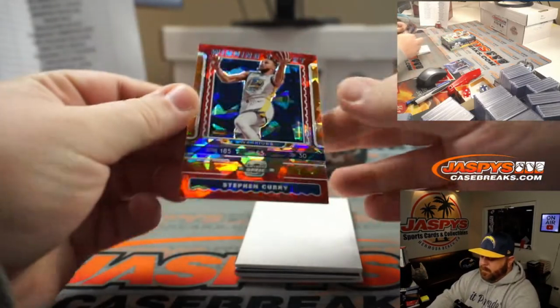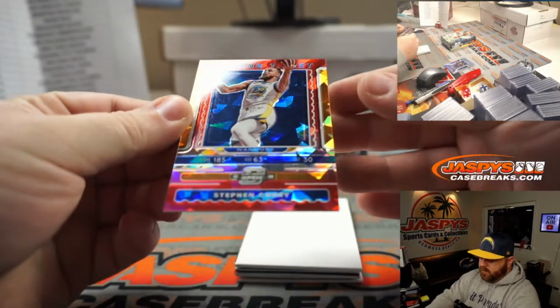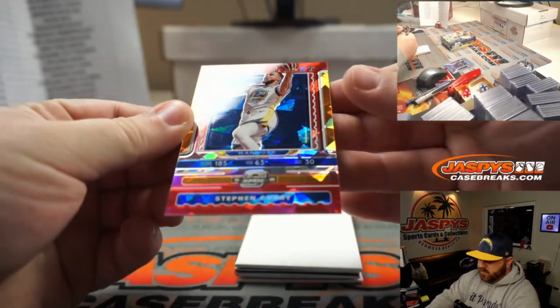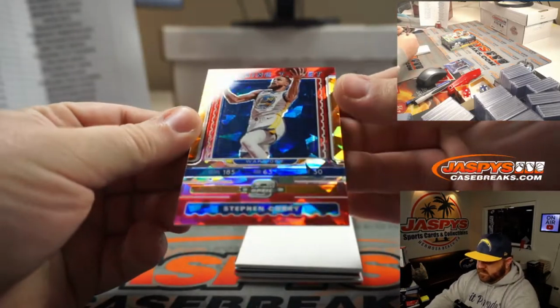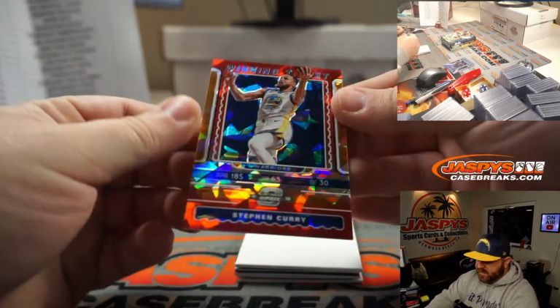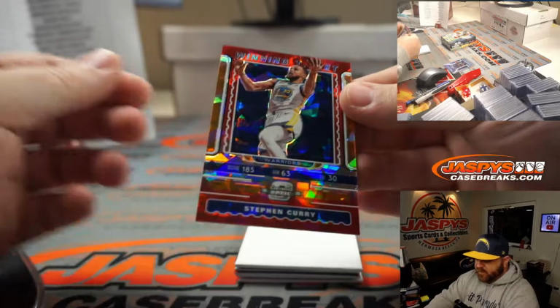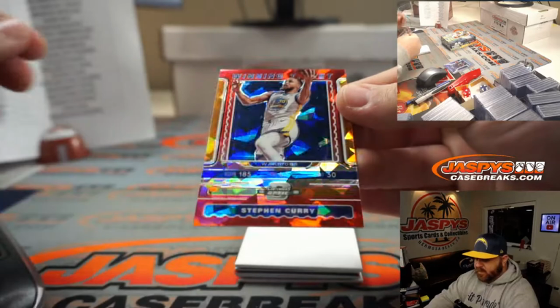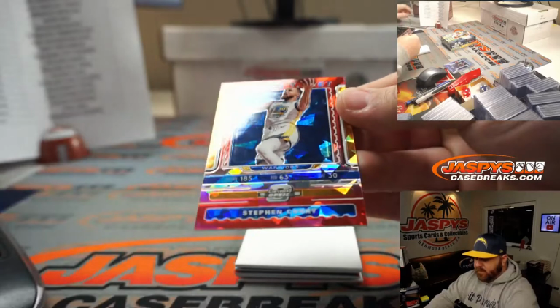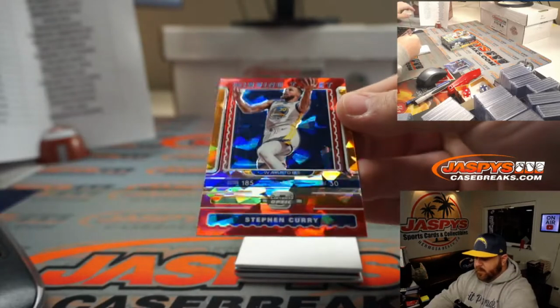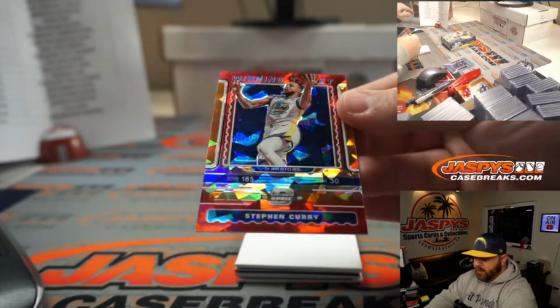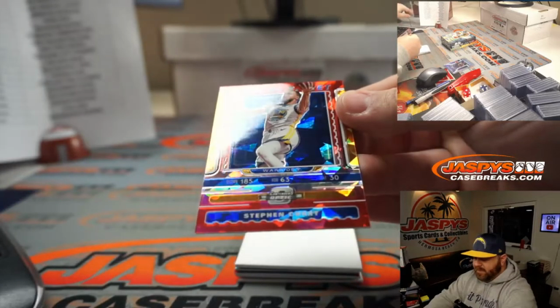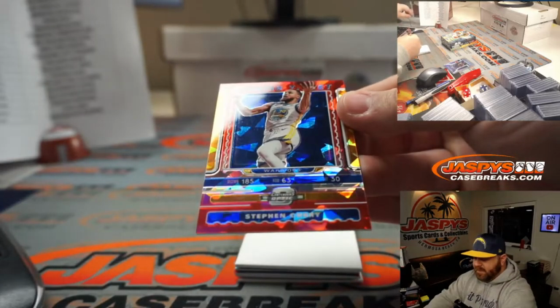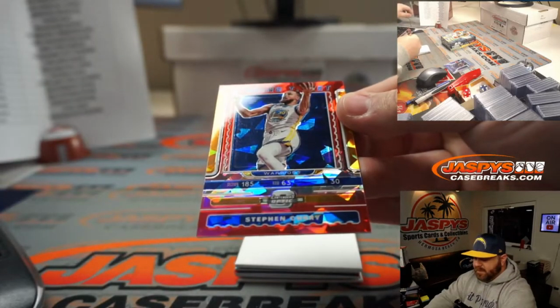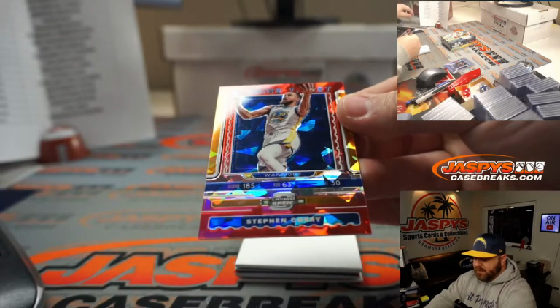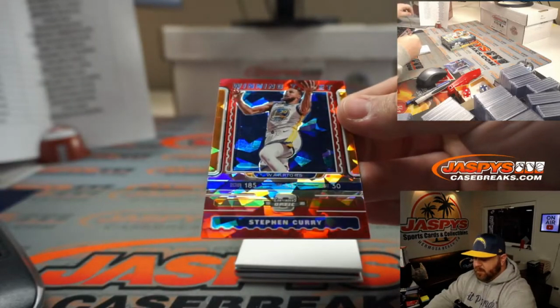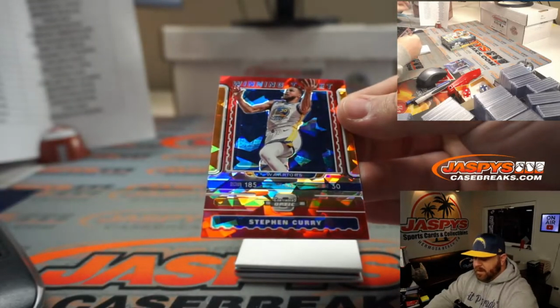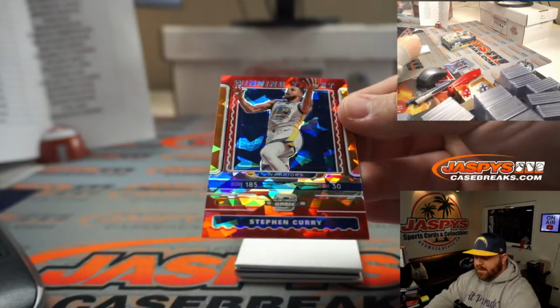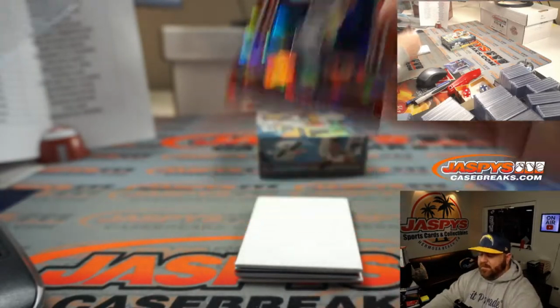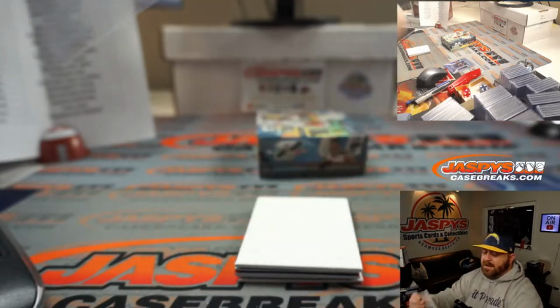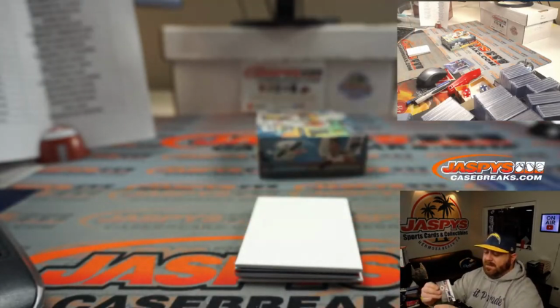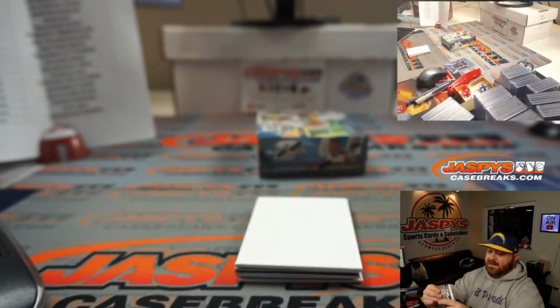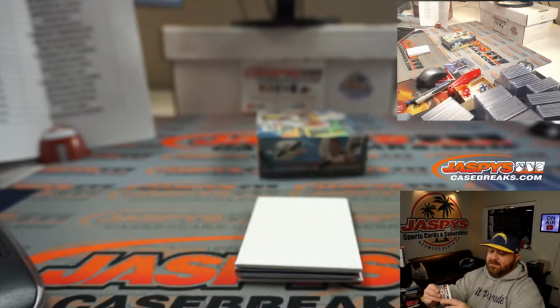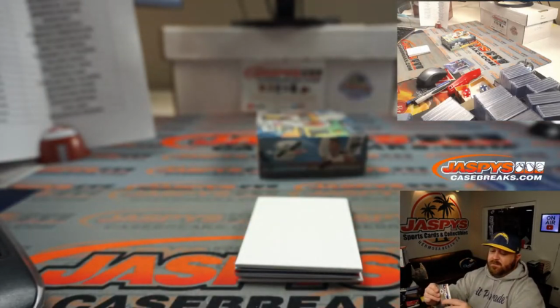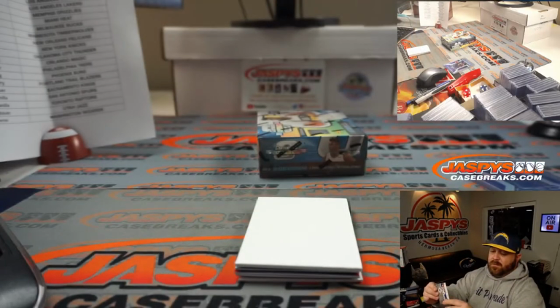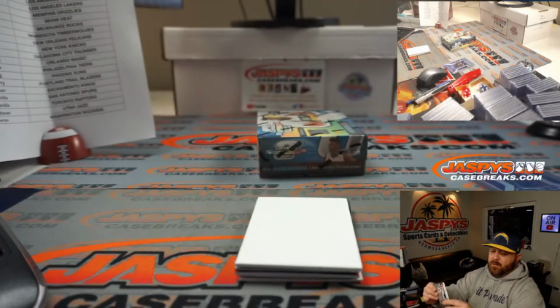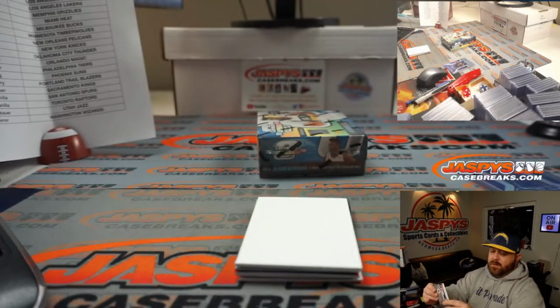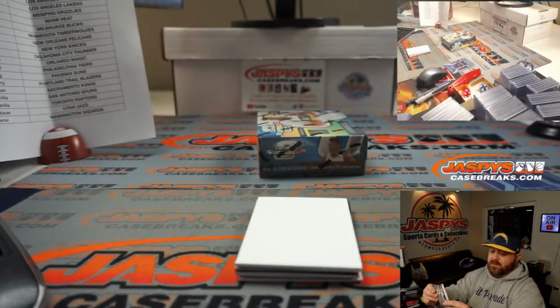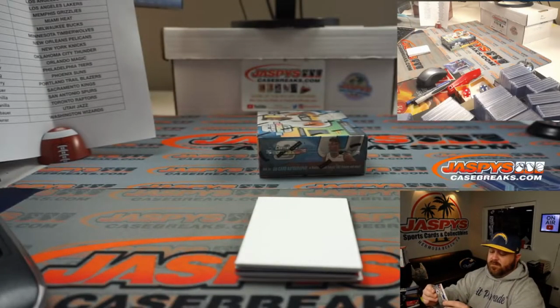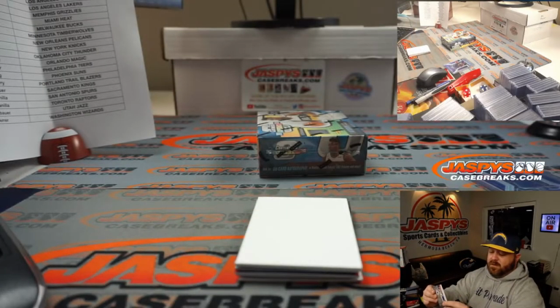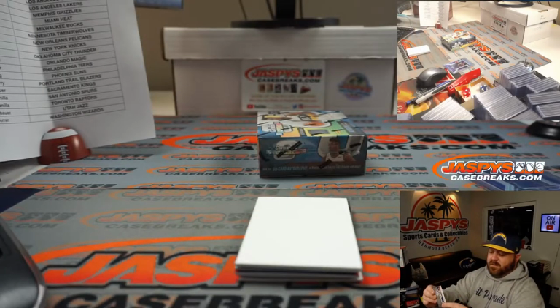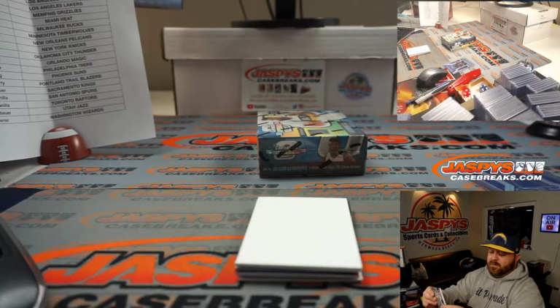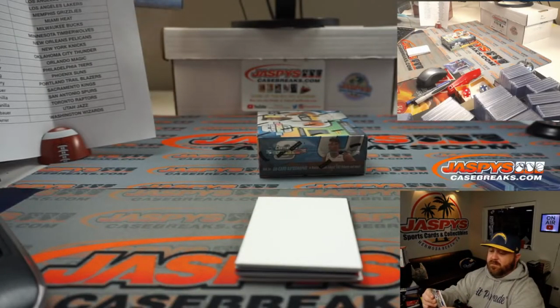Steph Curry, winning ticket red cracked ice for the Warriors. Rosario Carucci.